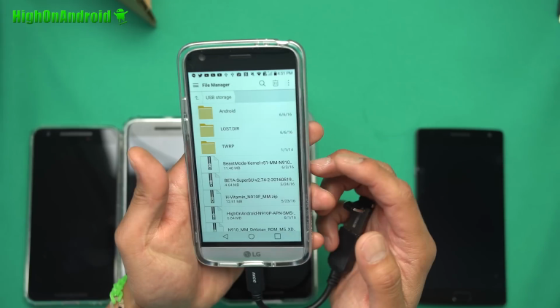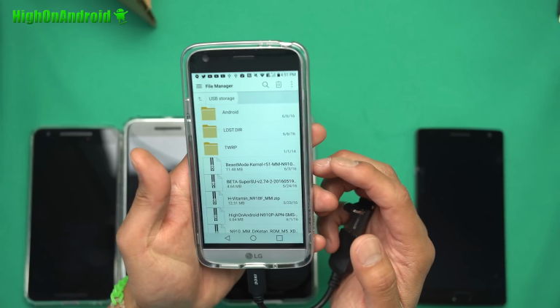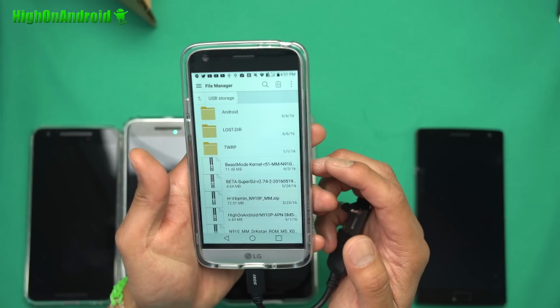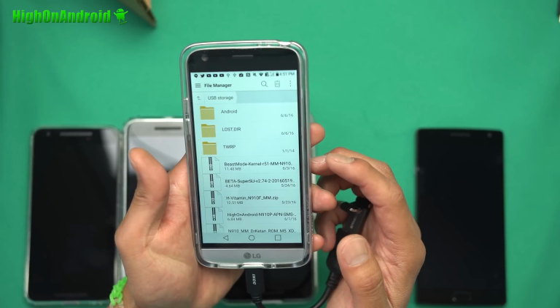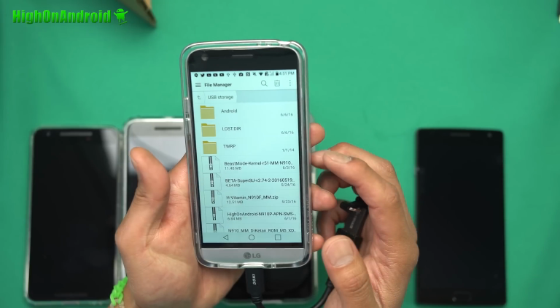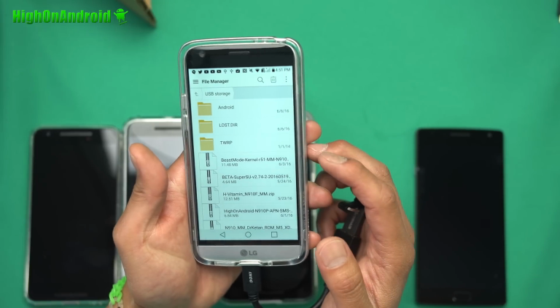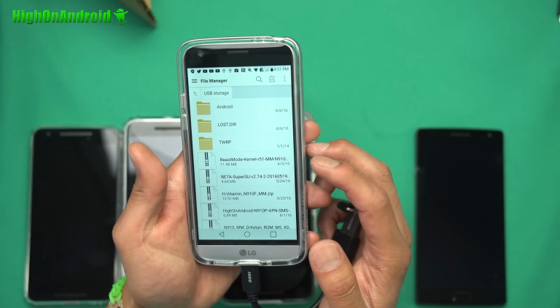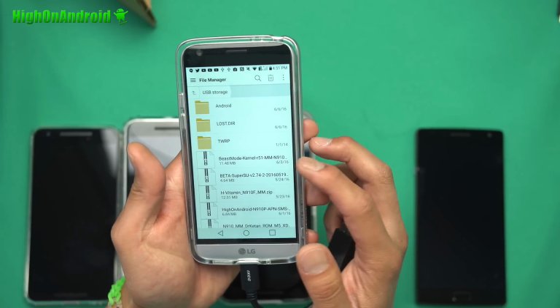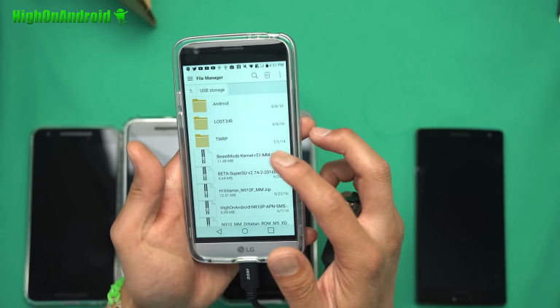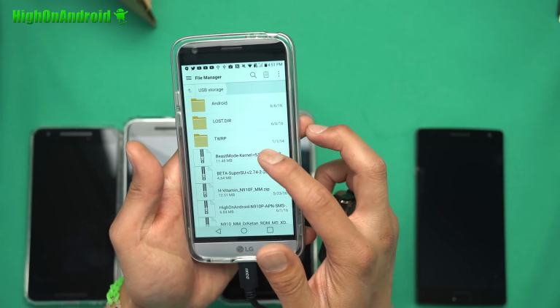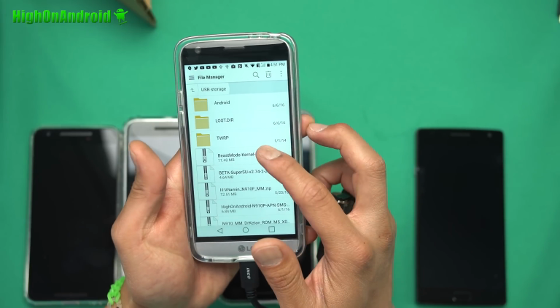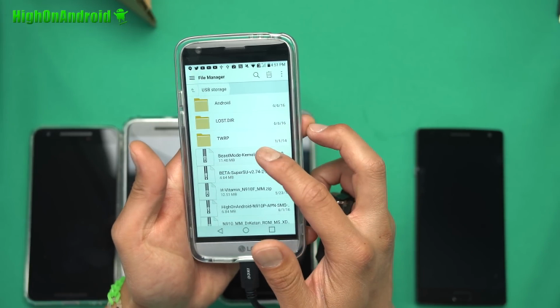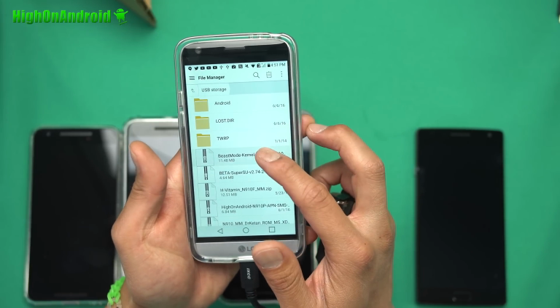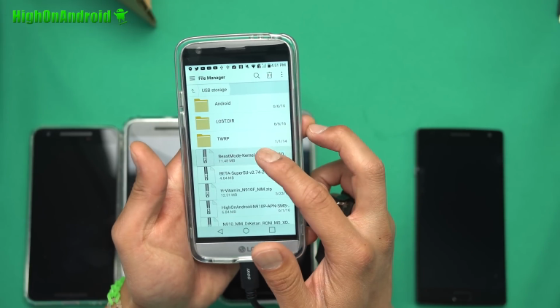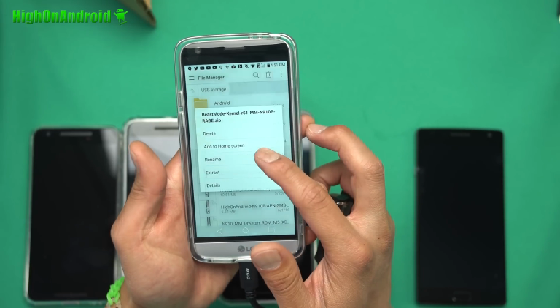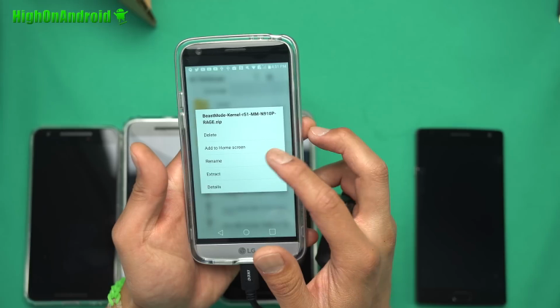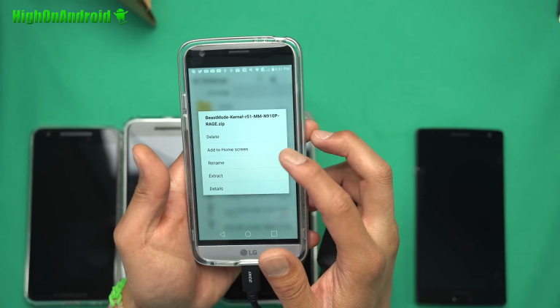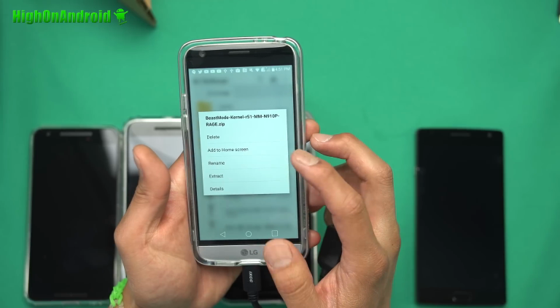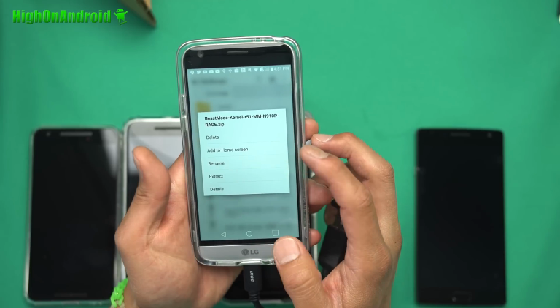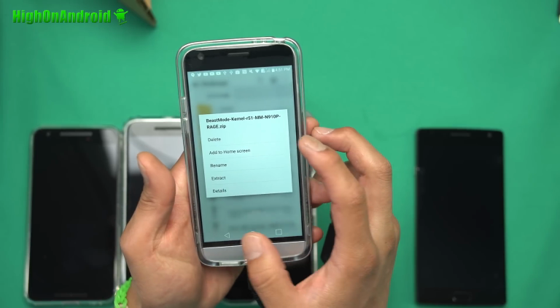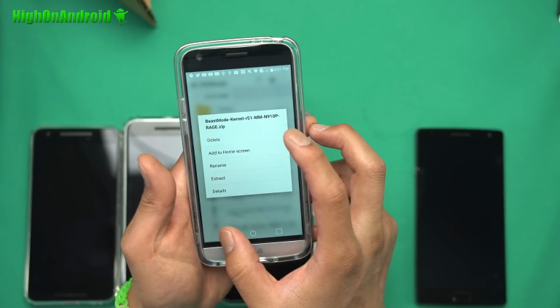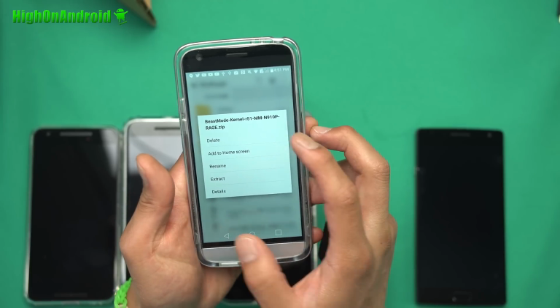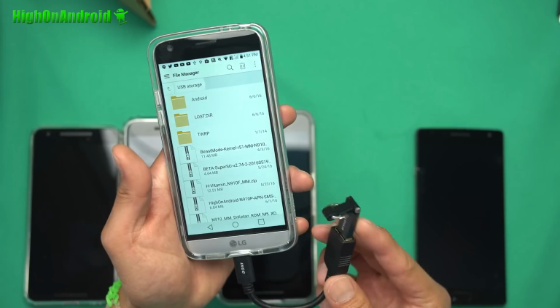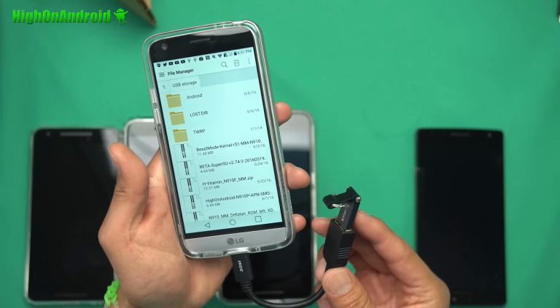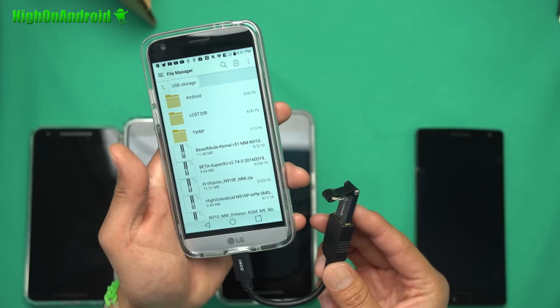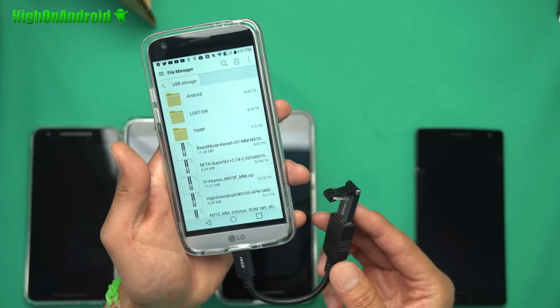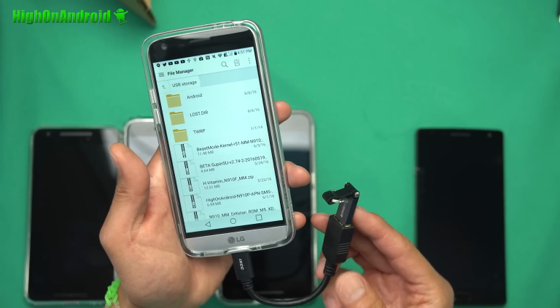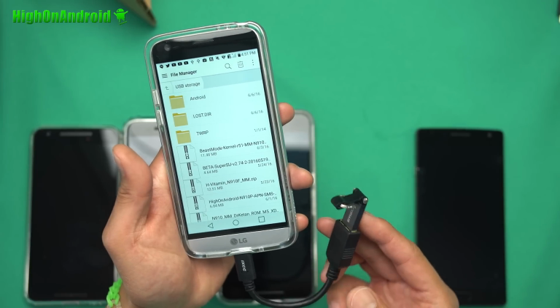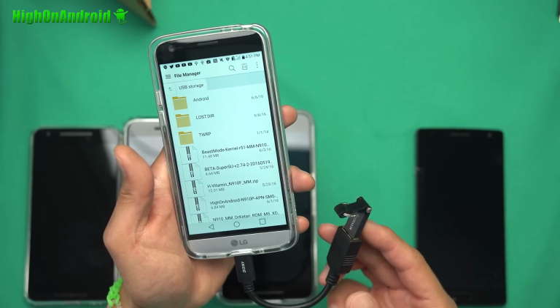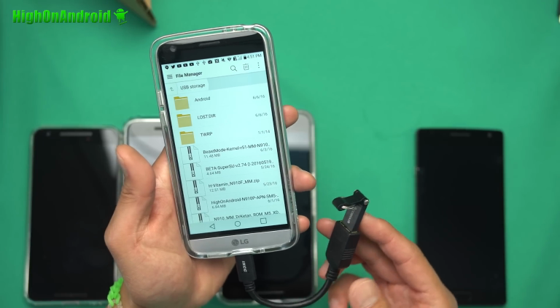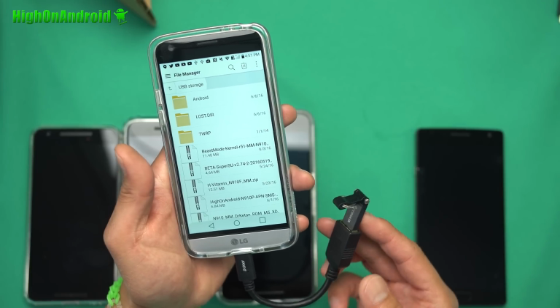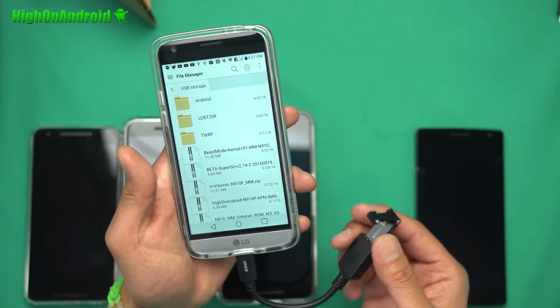You can go ahead and easily delete files, copy files, all that good stuff. Full access to your USB flash drive.